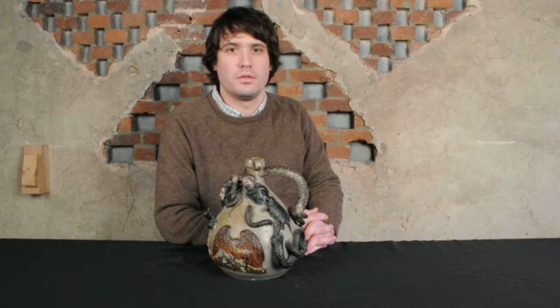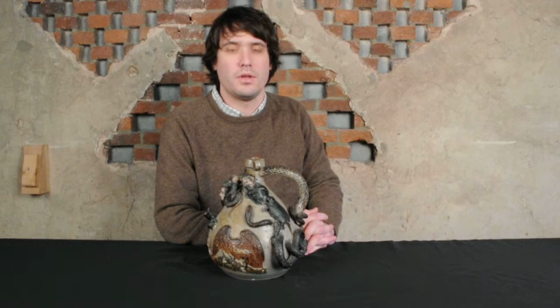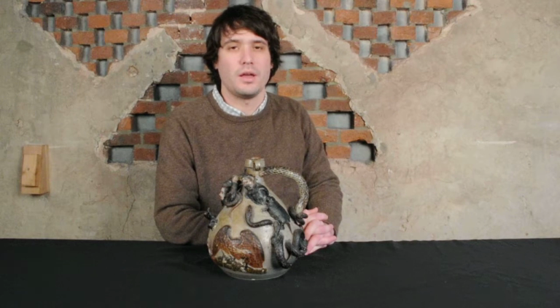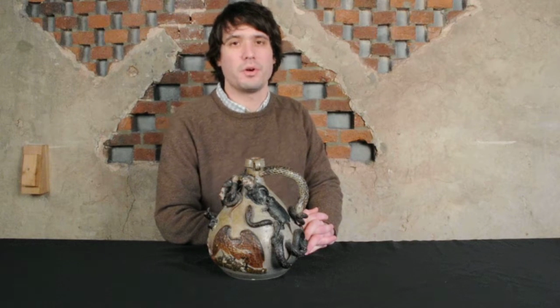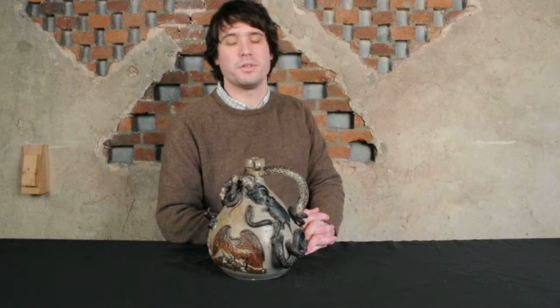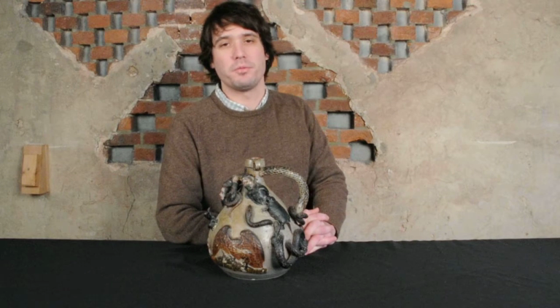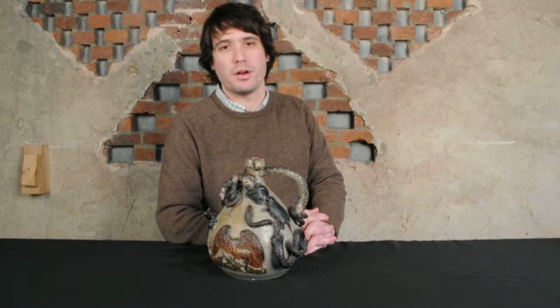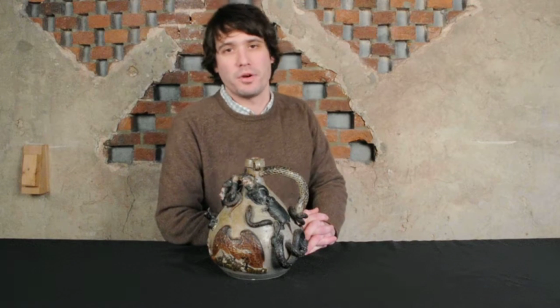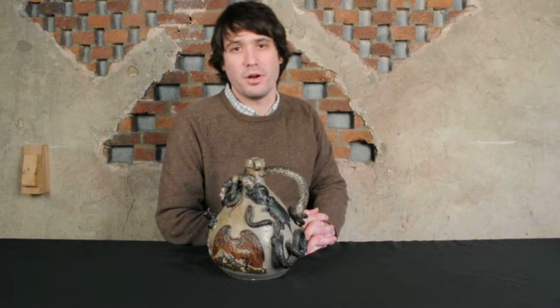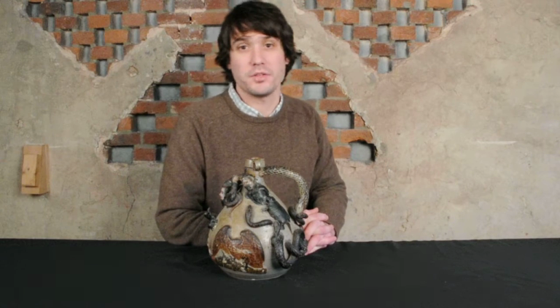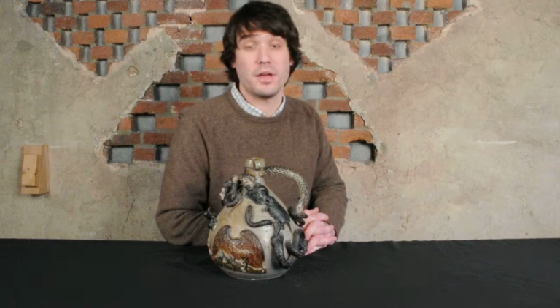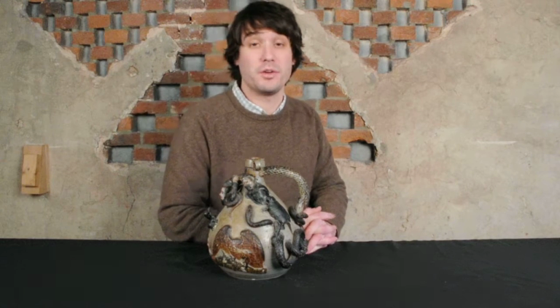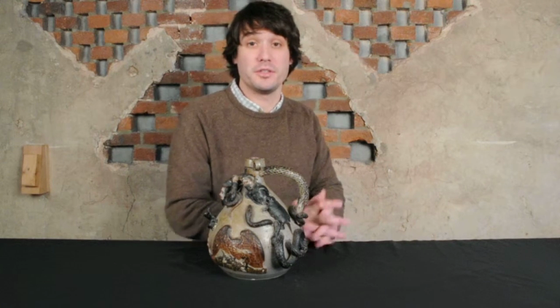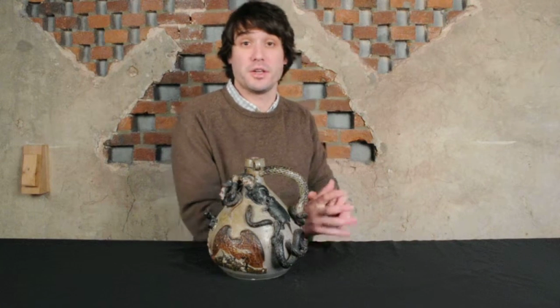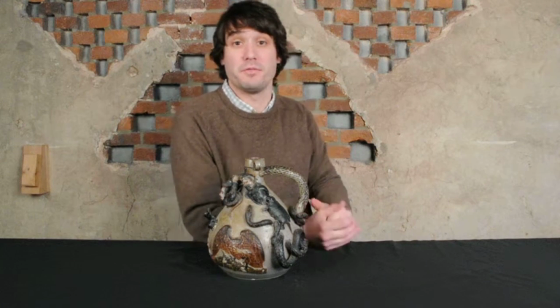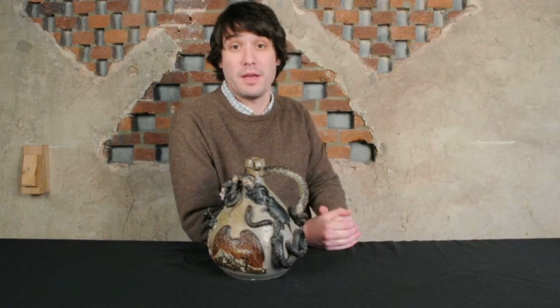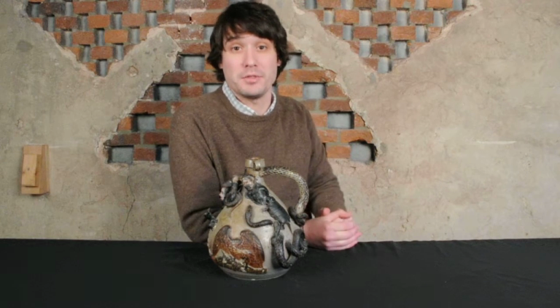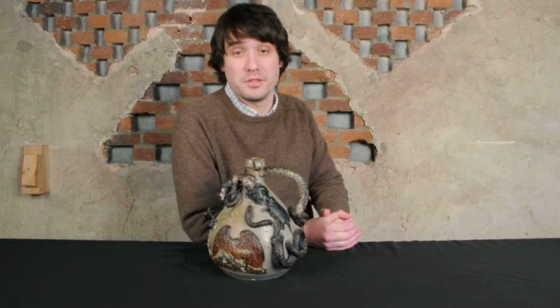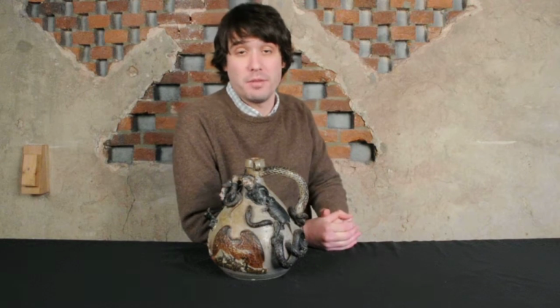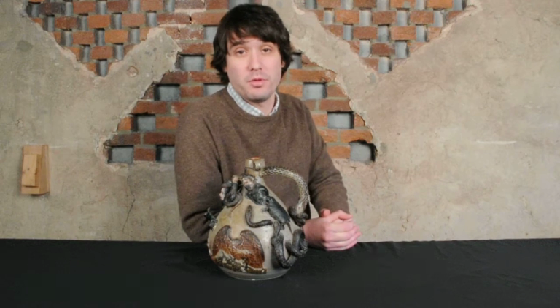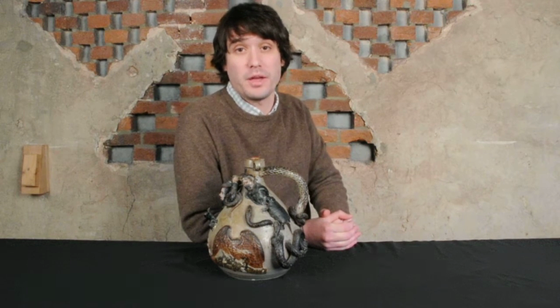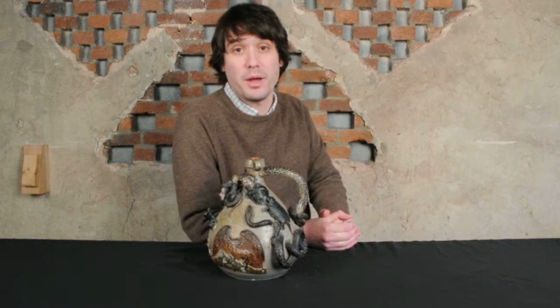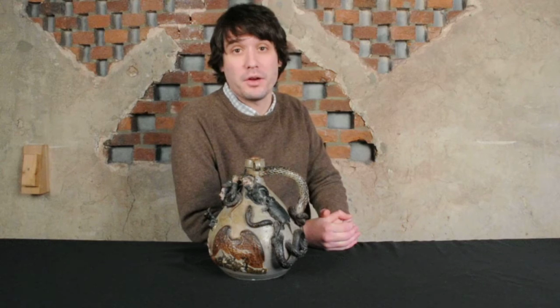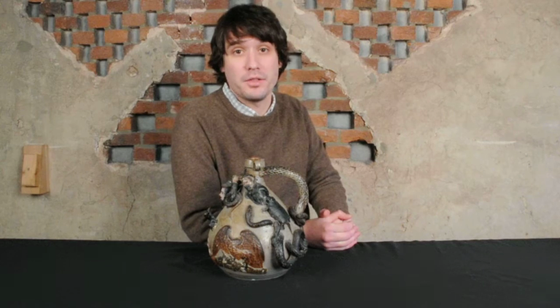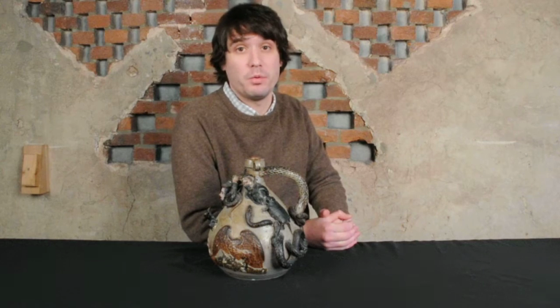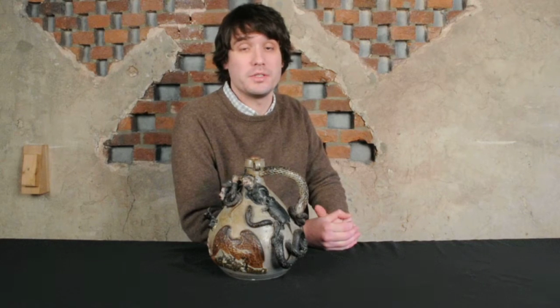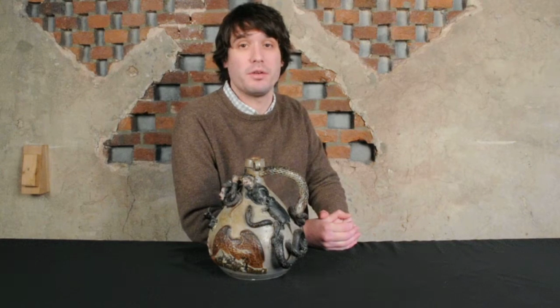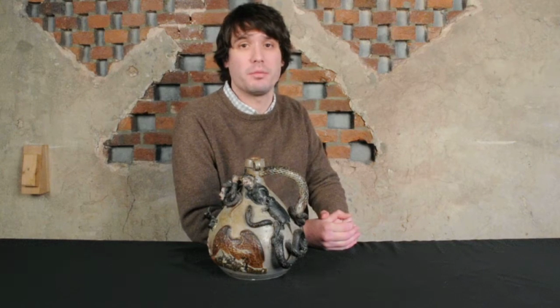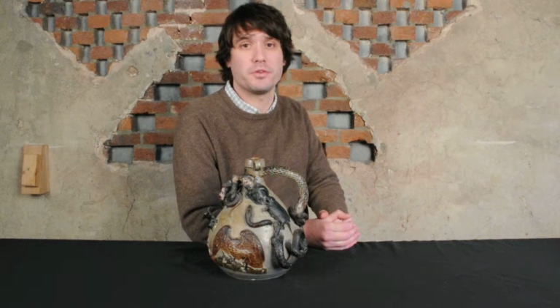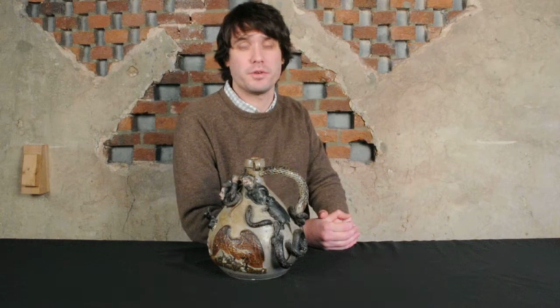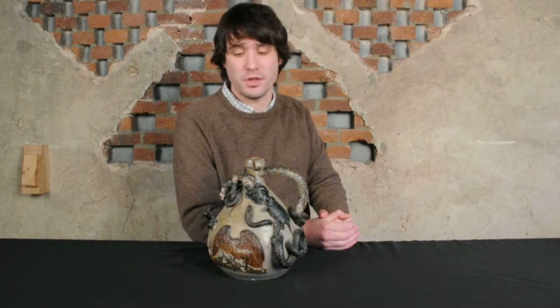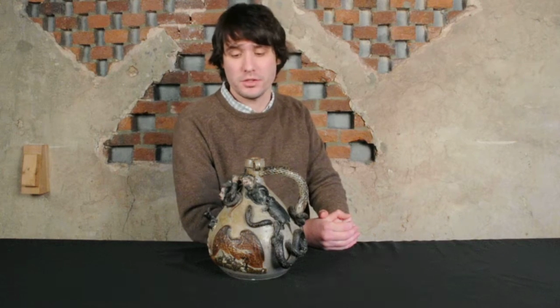Hi, I'm Mark Zip from Crocker Farm Auction. I'm here to discuss a fabulous example of Anna Pottery that we'll be selling in our March 1st auction.